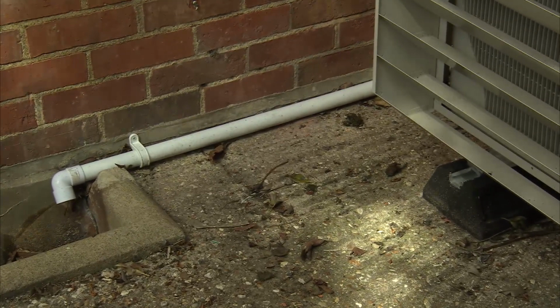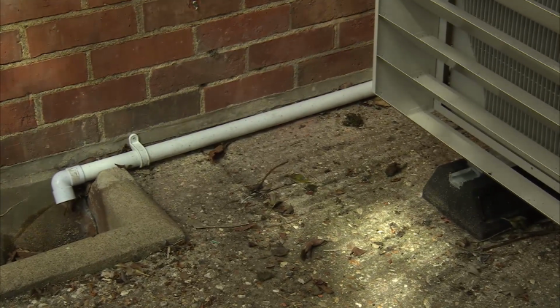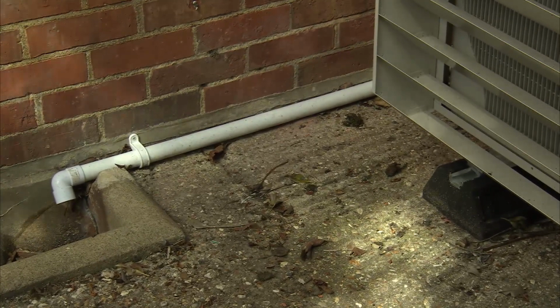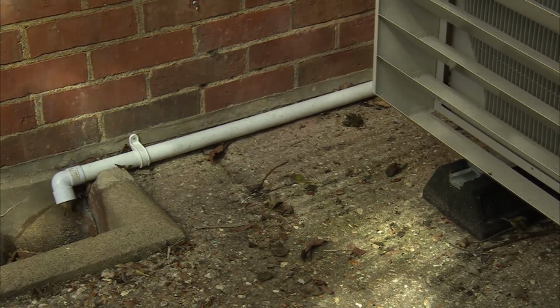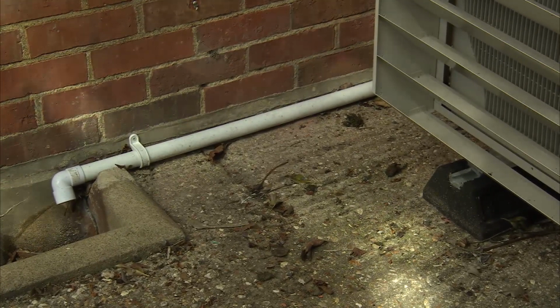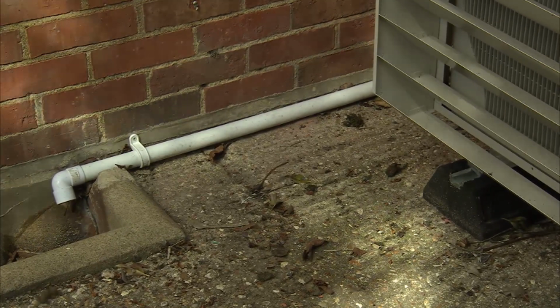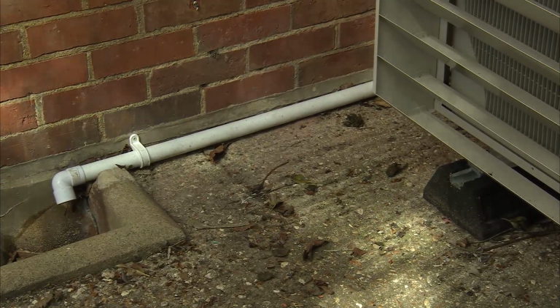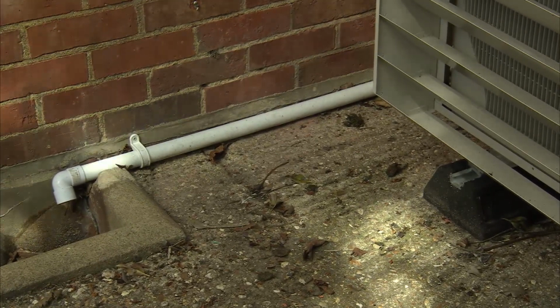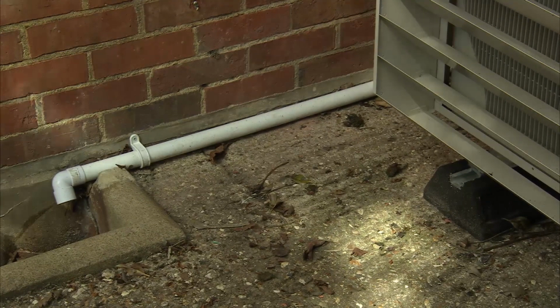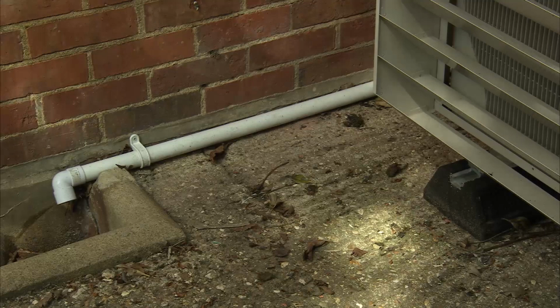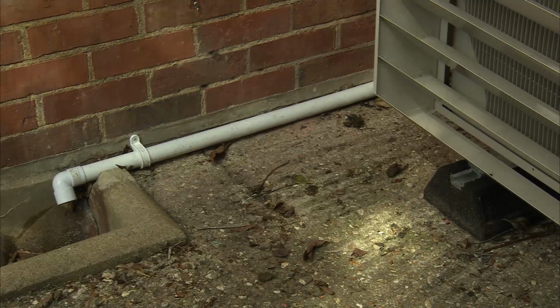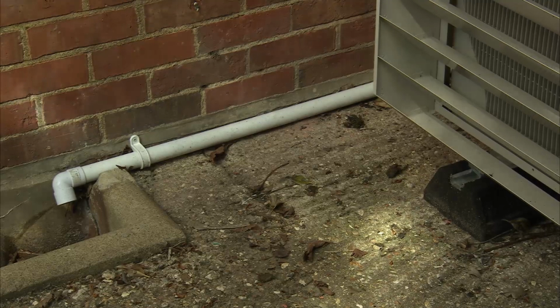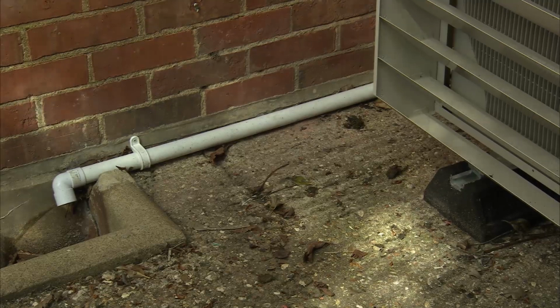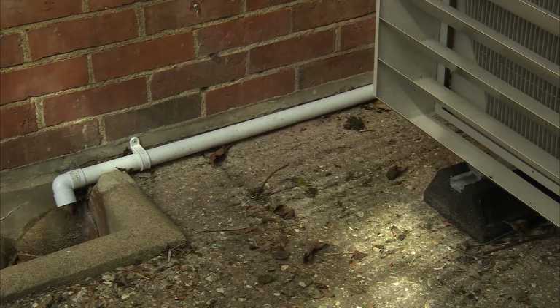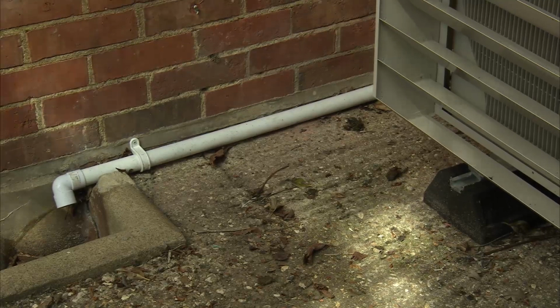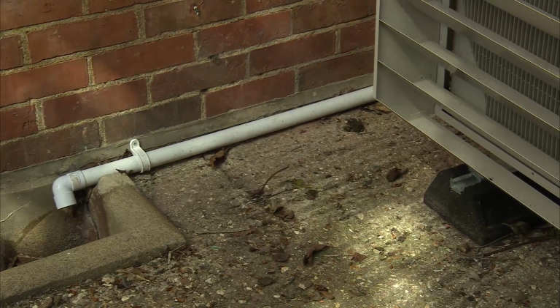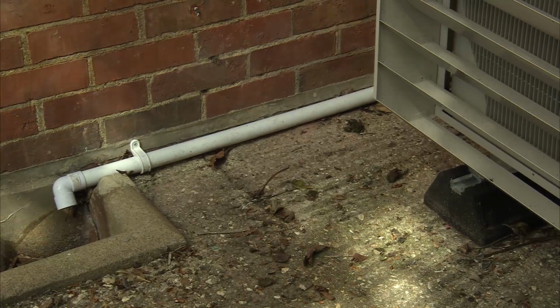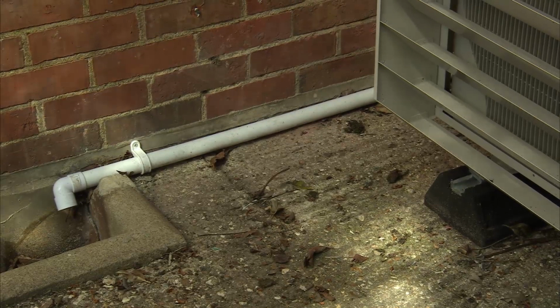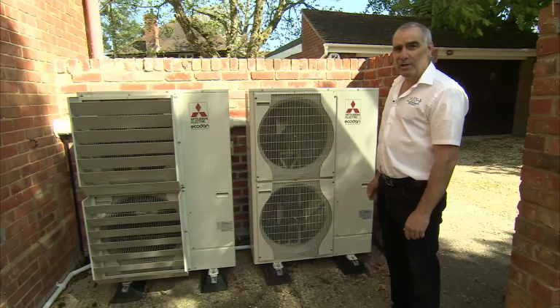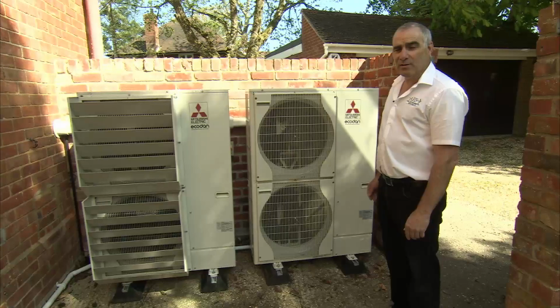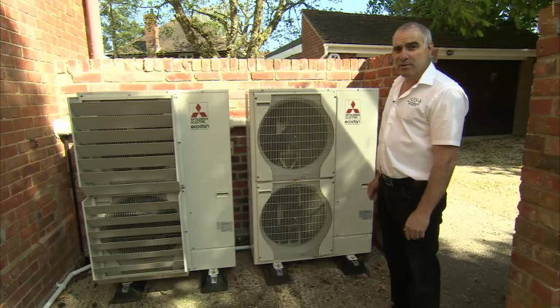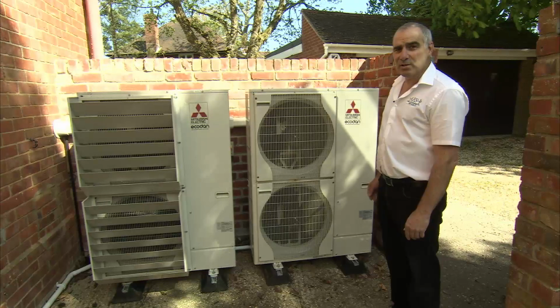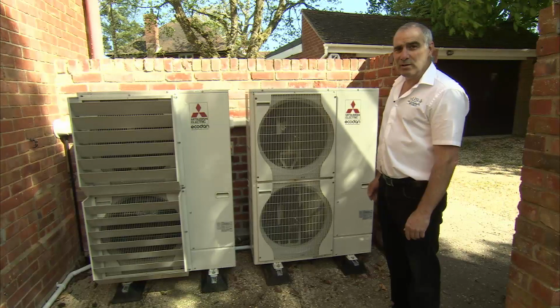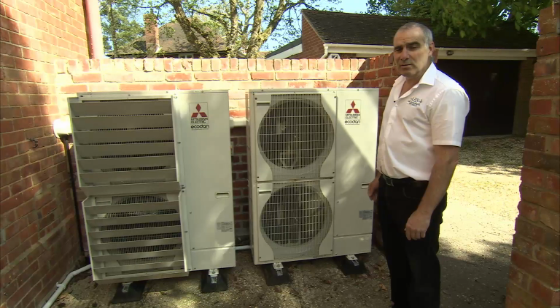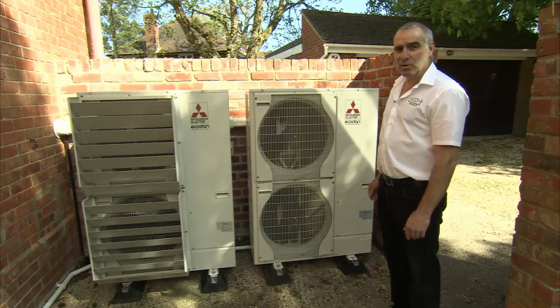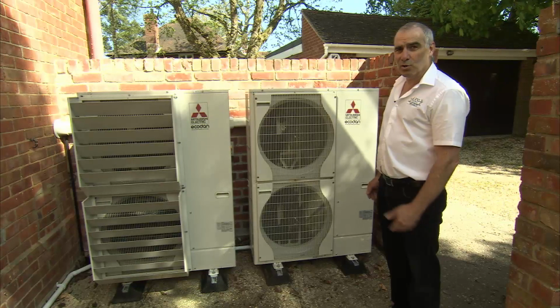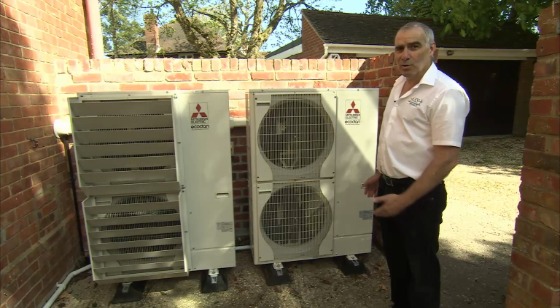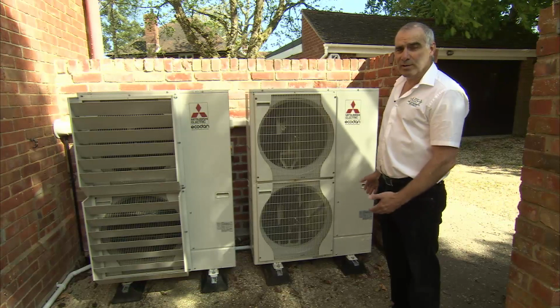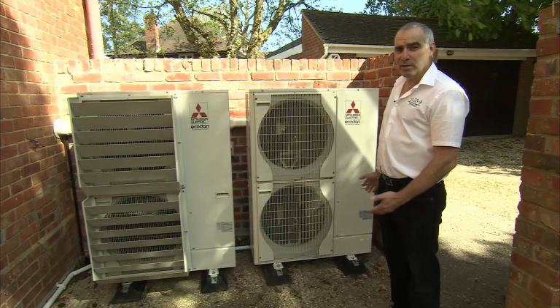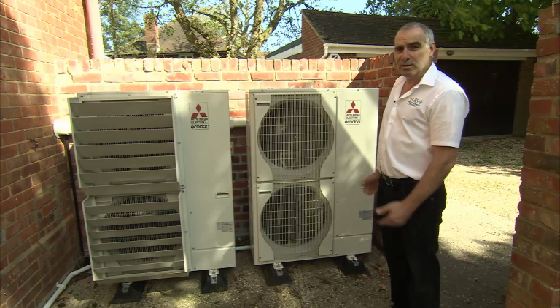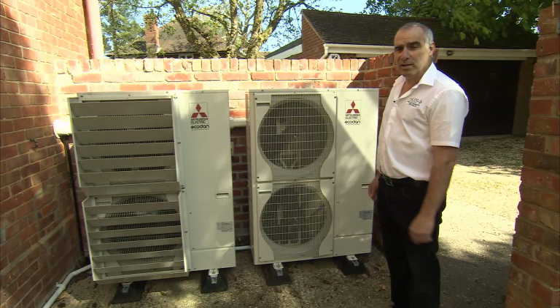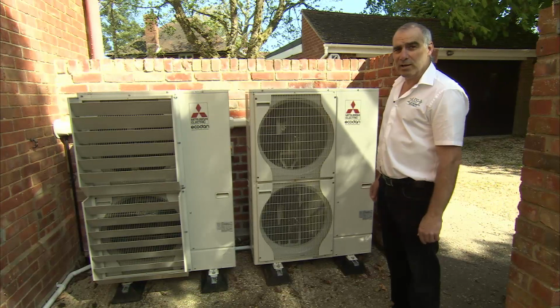They do produce water and in winter this could lead to freezing, so it's a good idea to take that condensate away from the units.